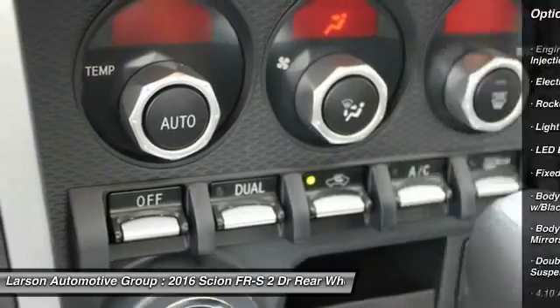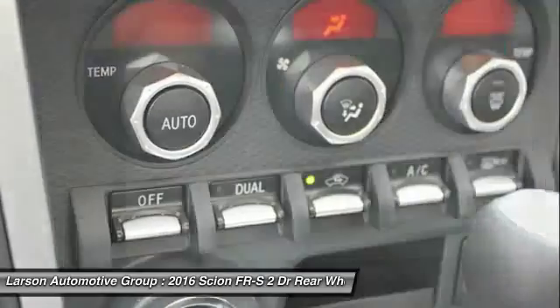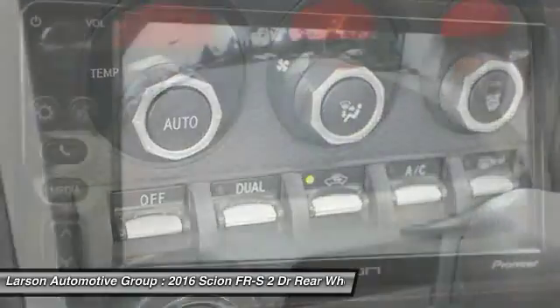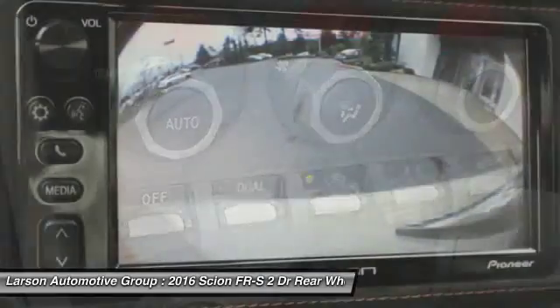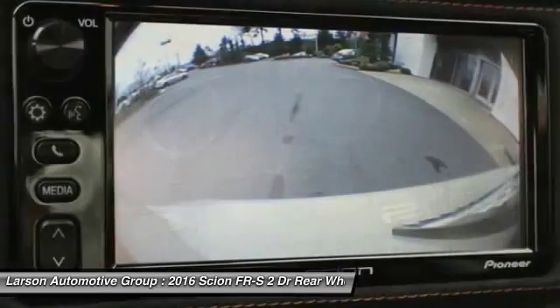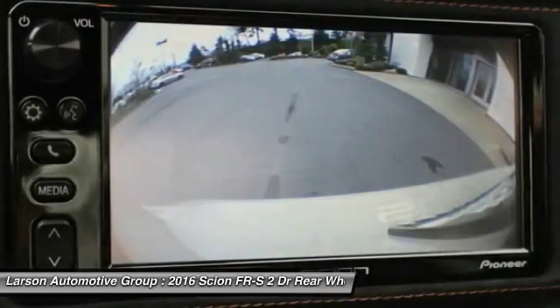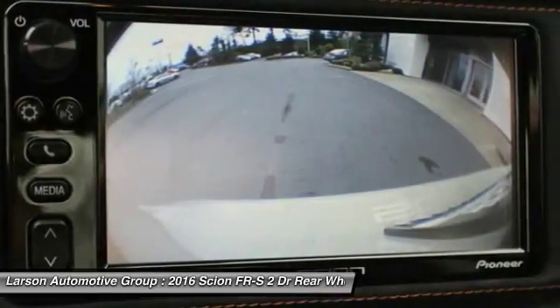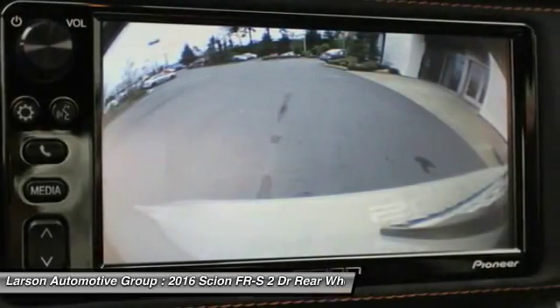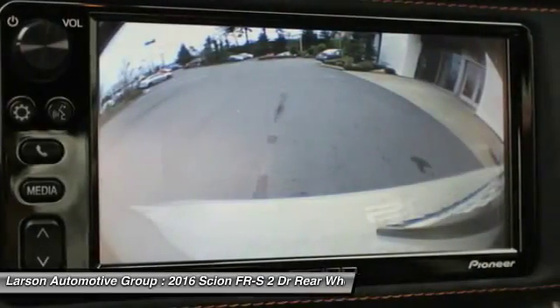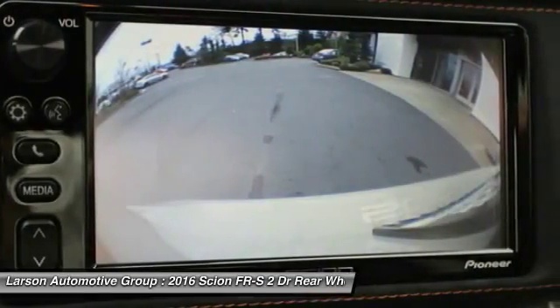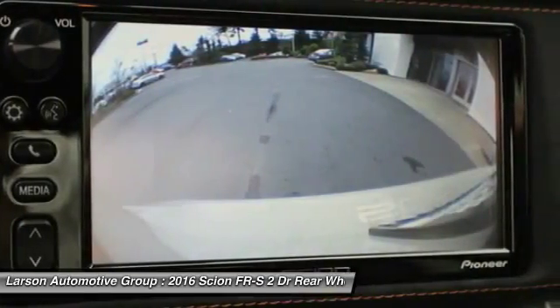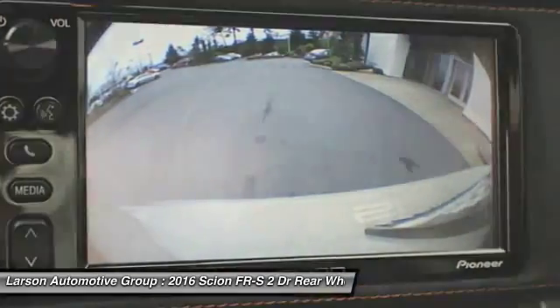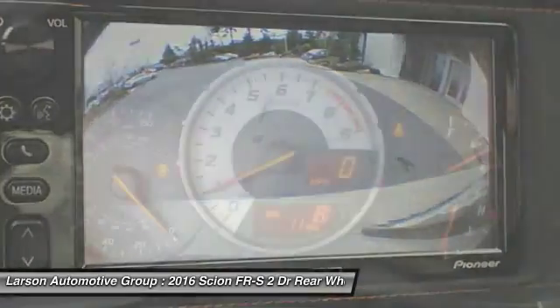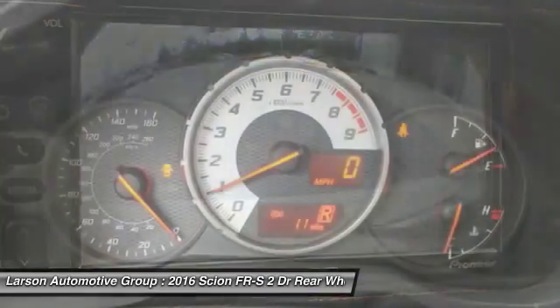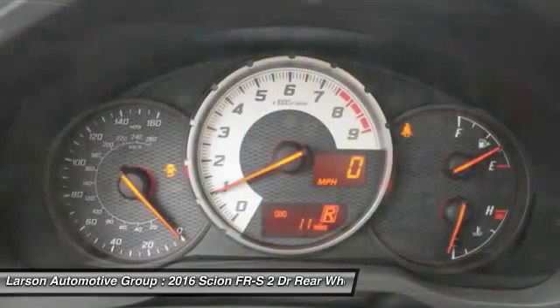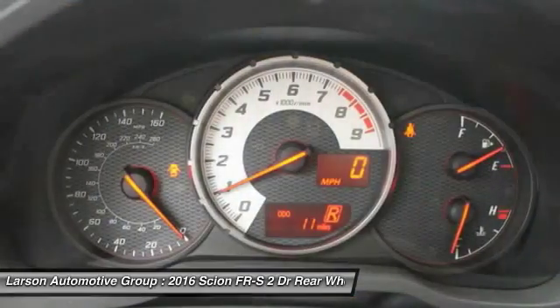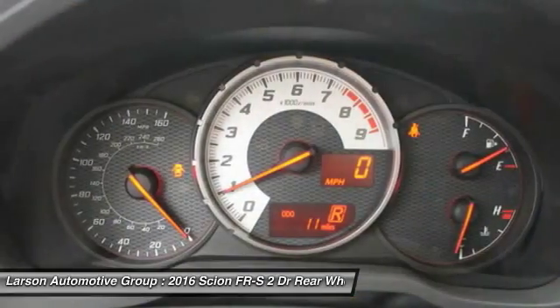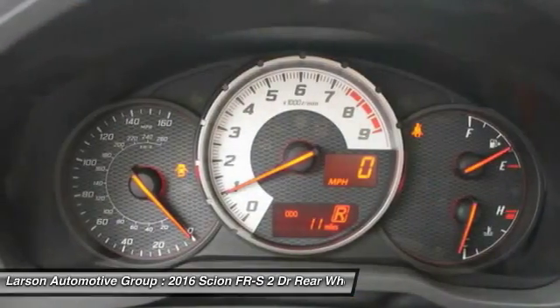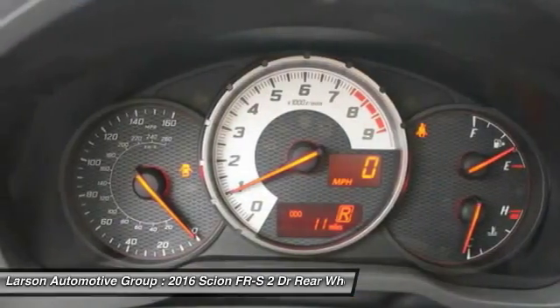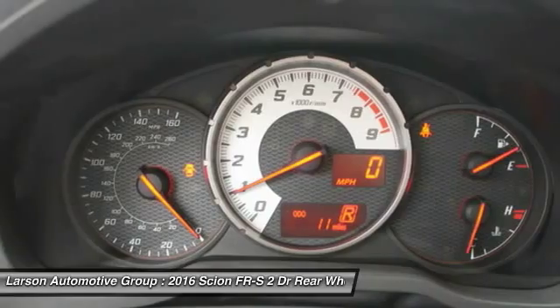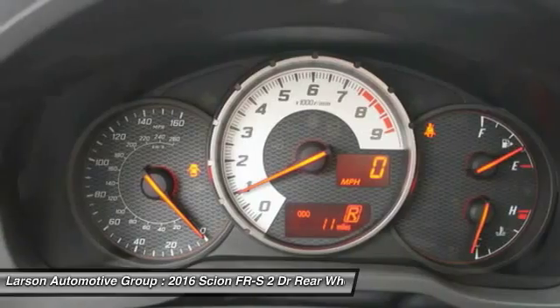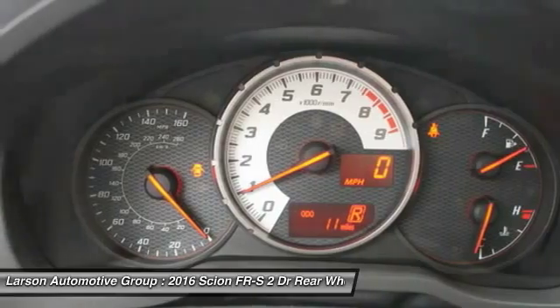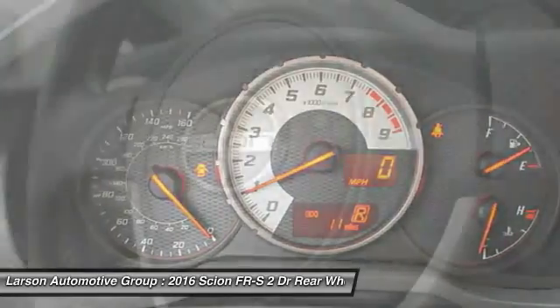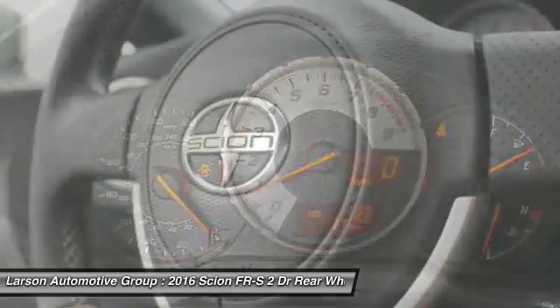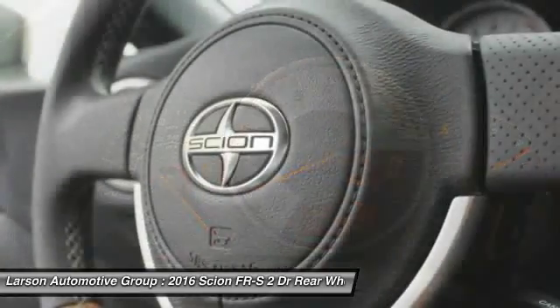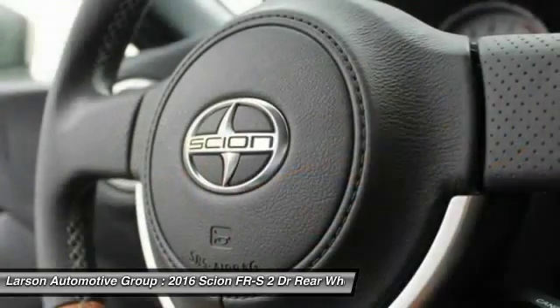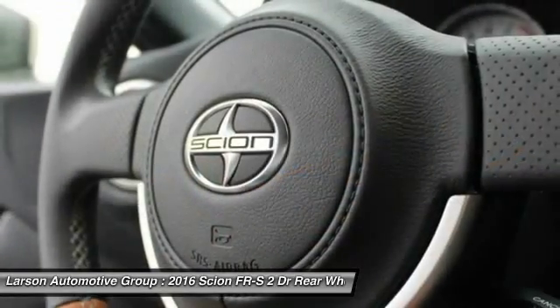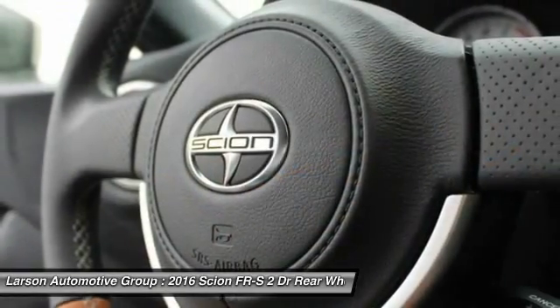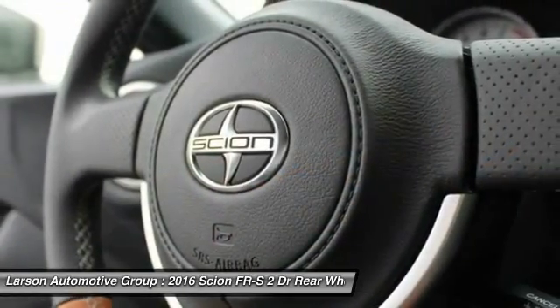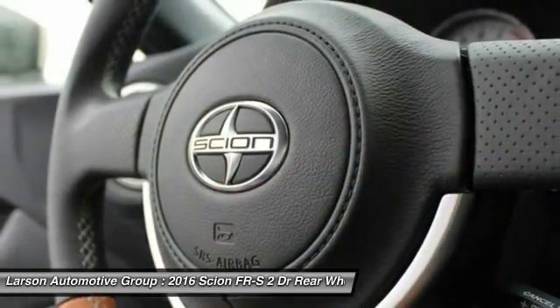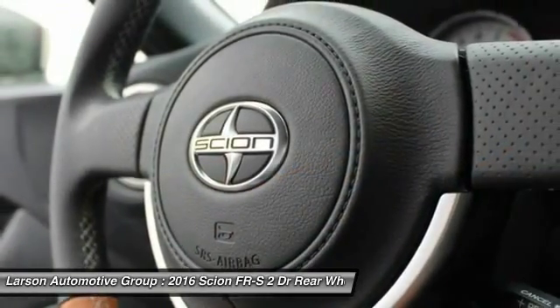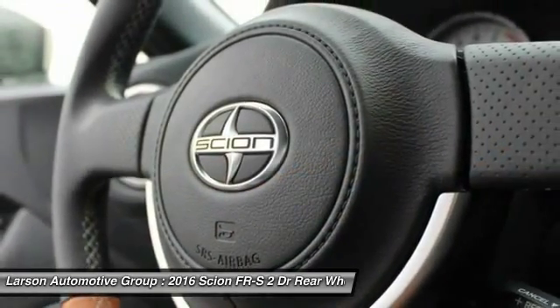Clock, tachometer, day-night rear view mirror, outside temperature gauge. Your new ride is just a phone call away.